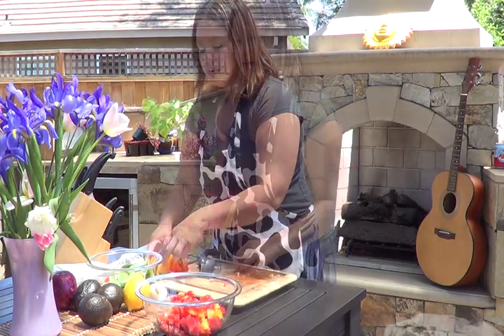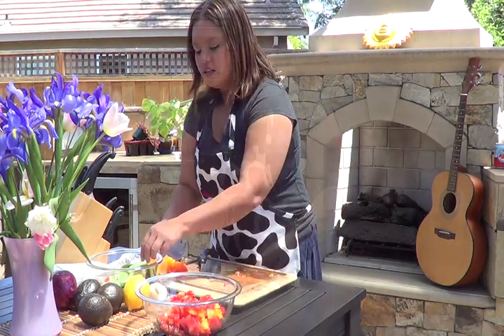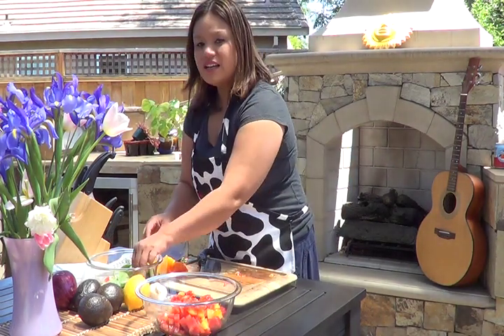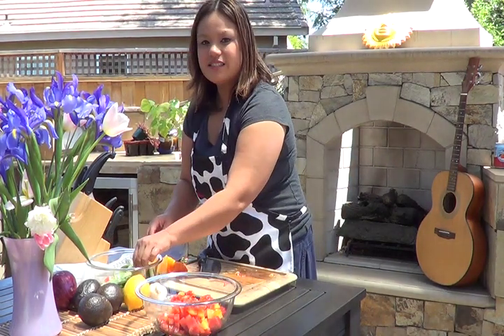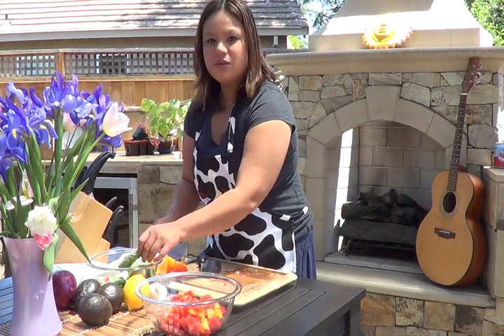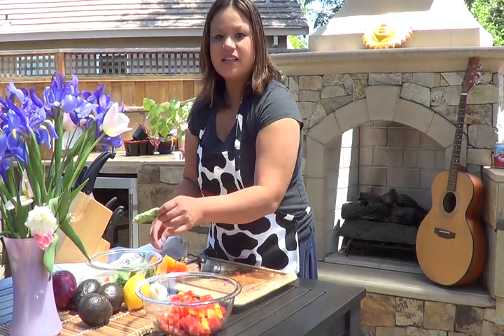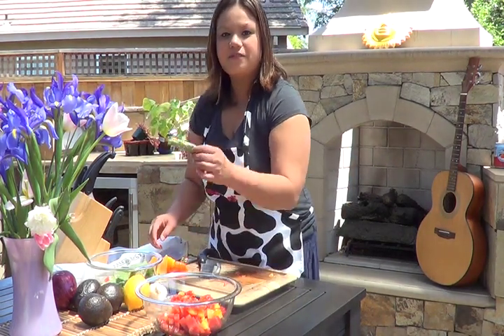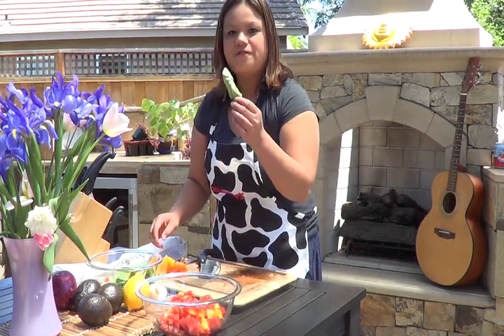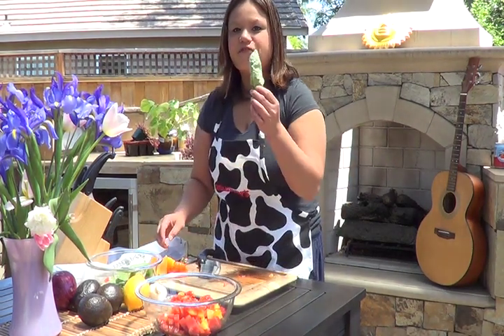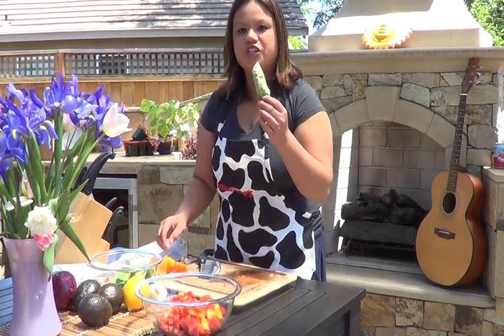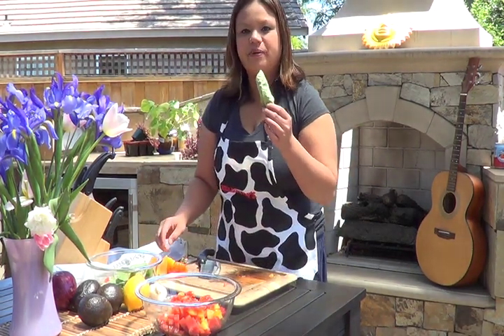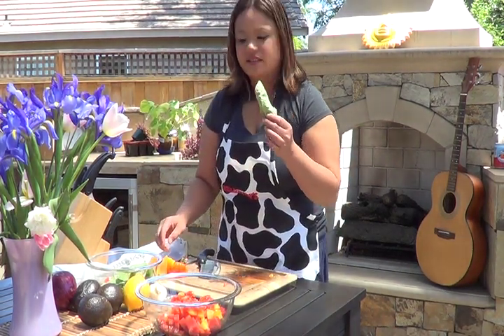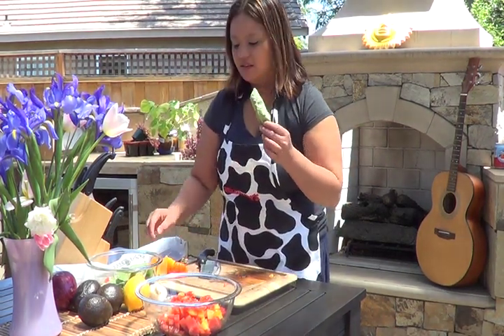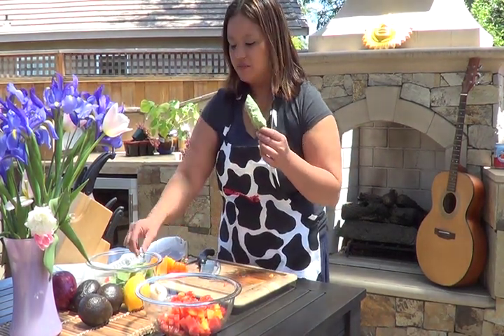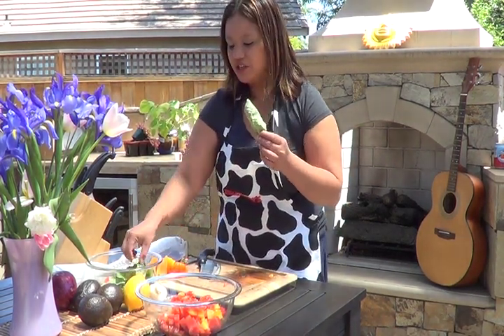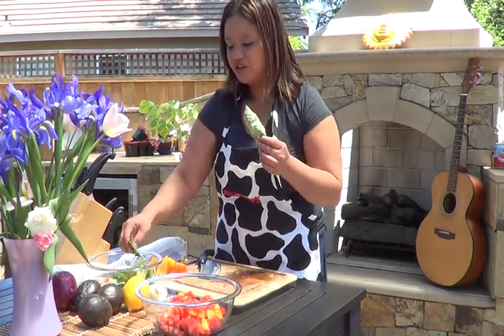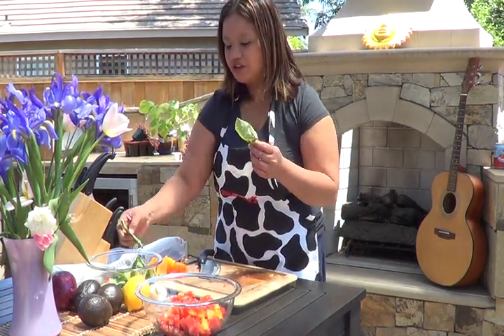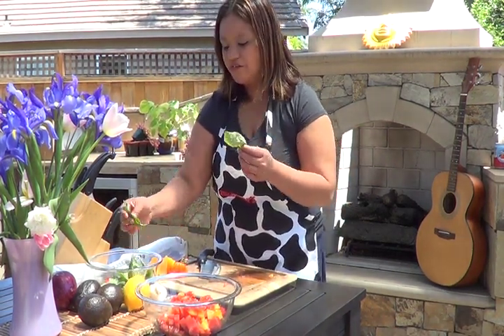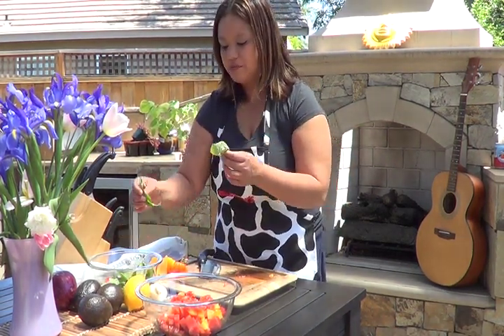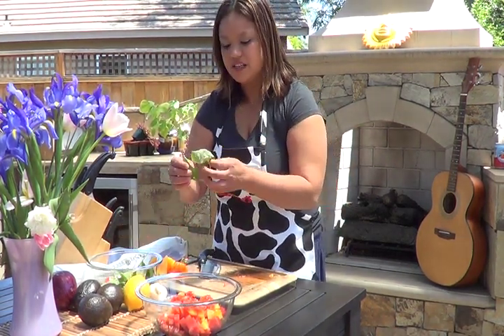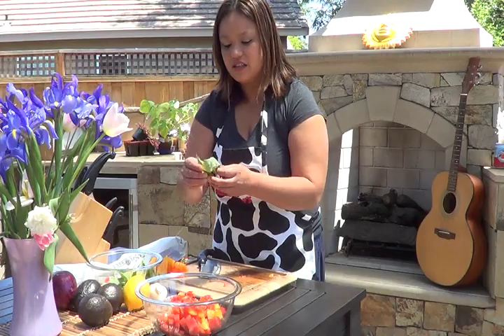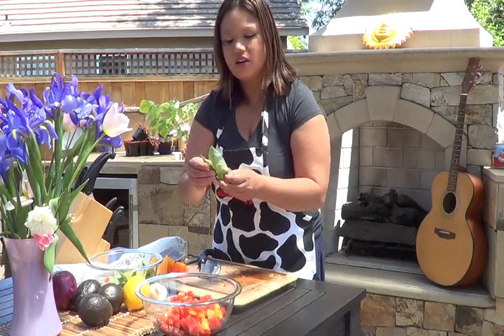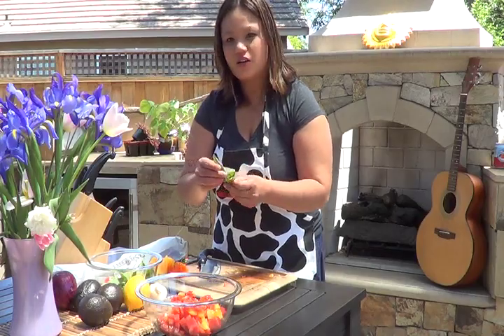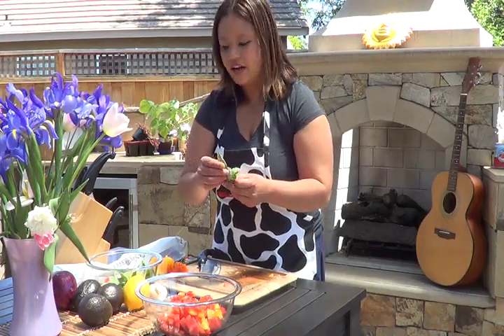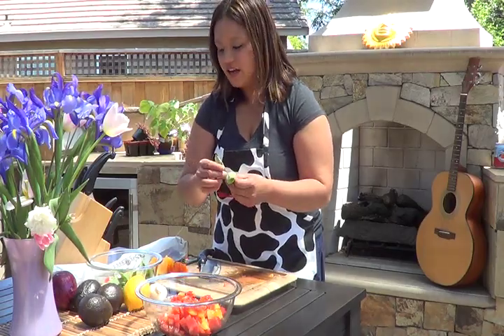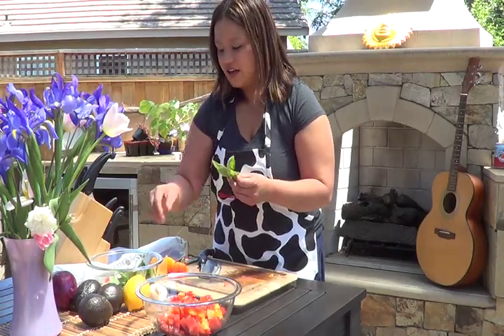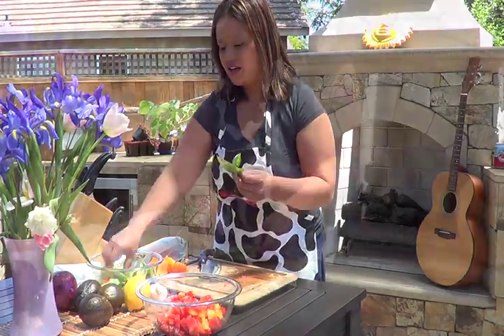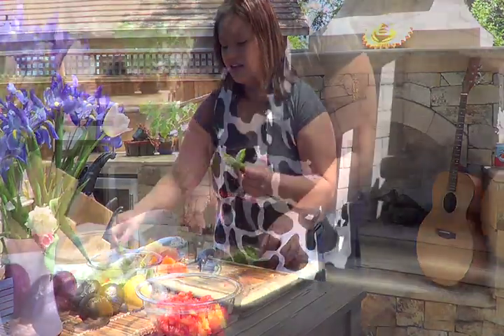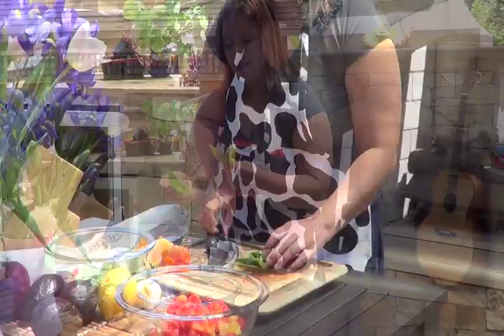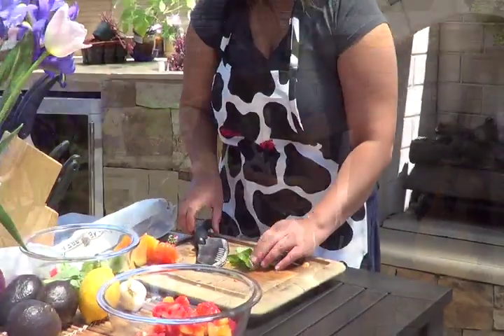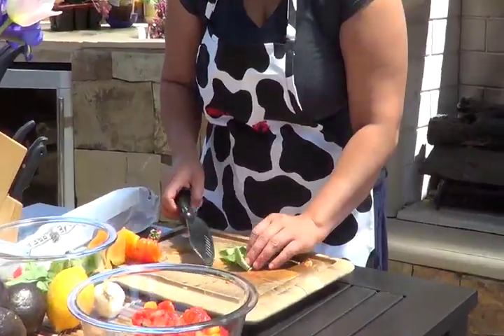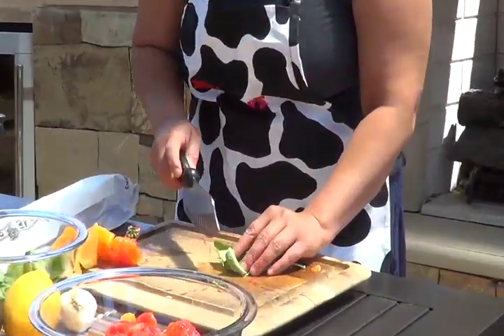Next, we'll add some fresh basil. Make it a rough chop.